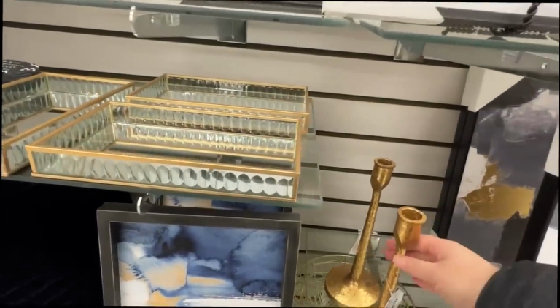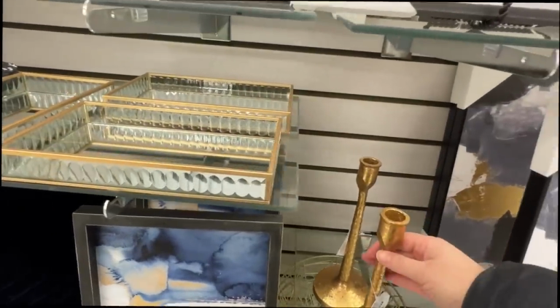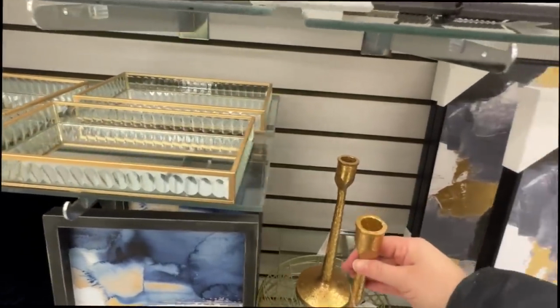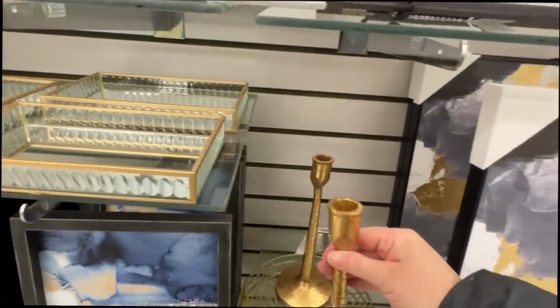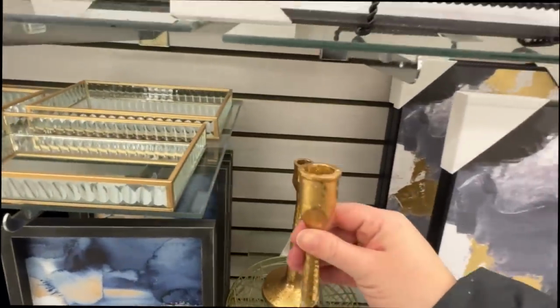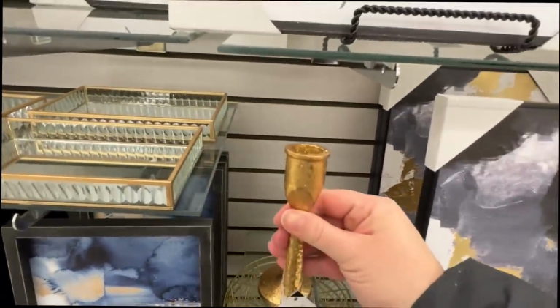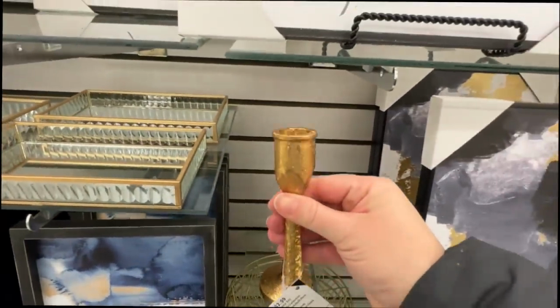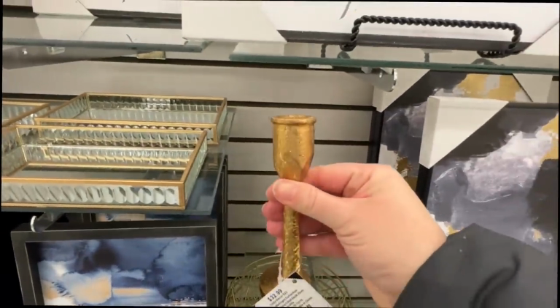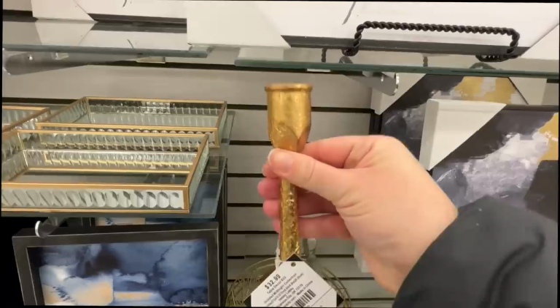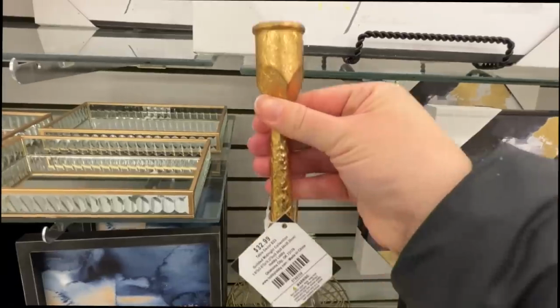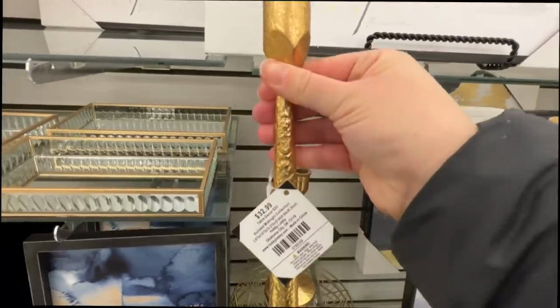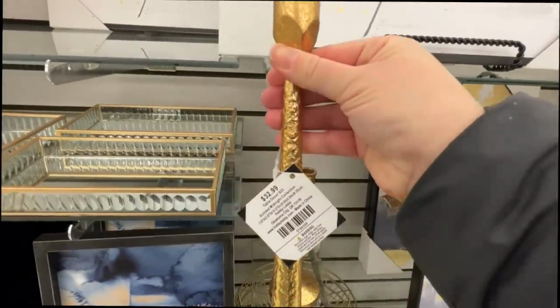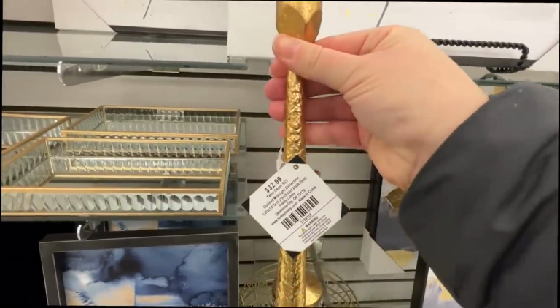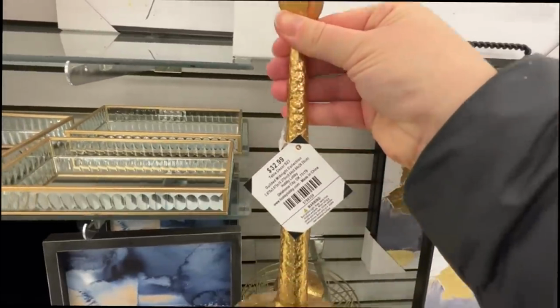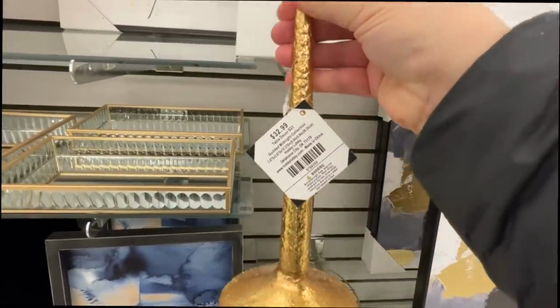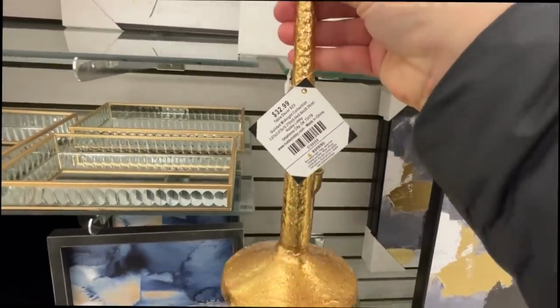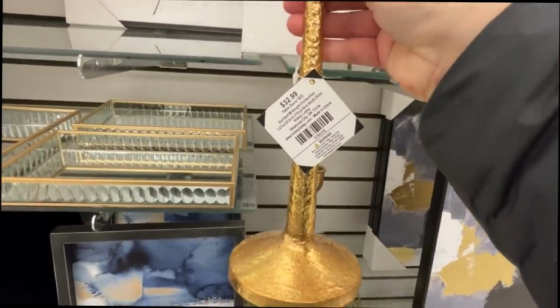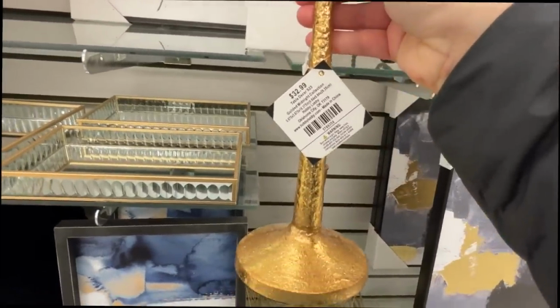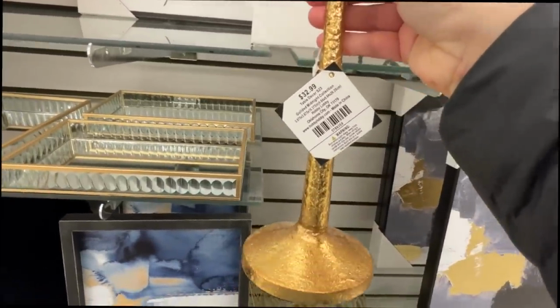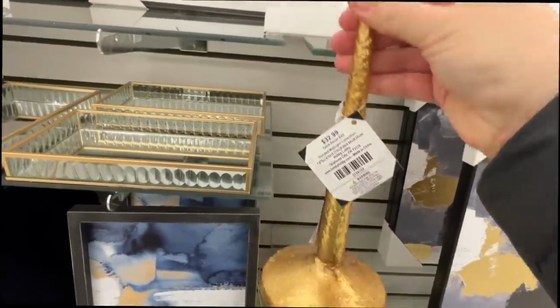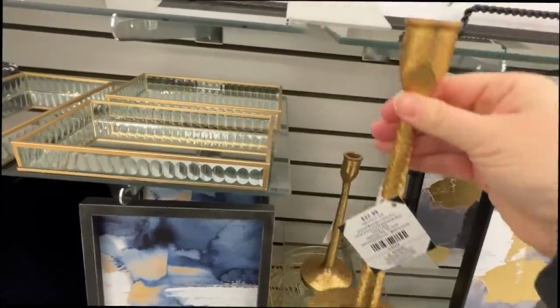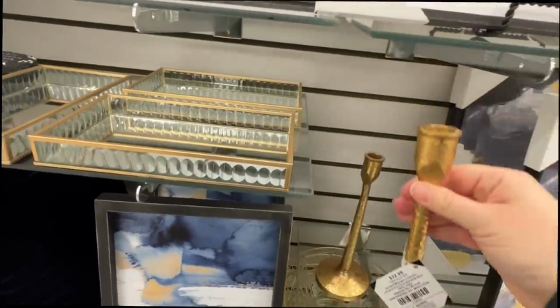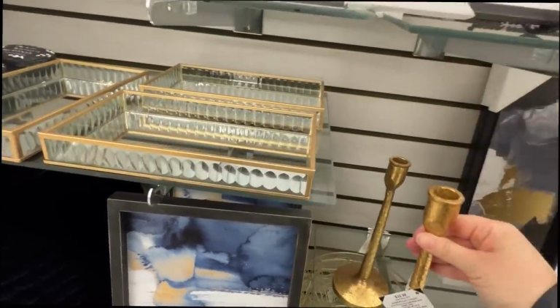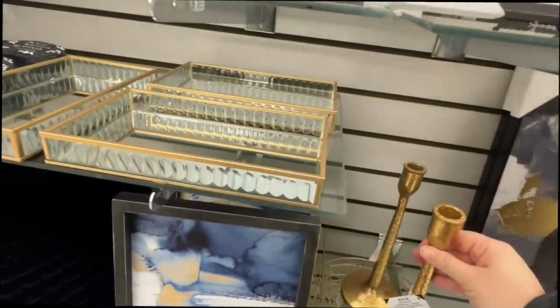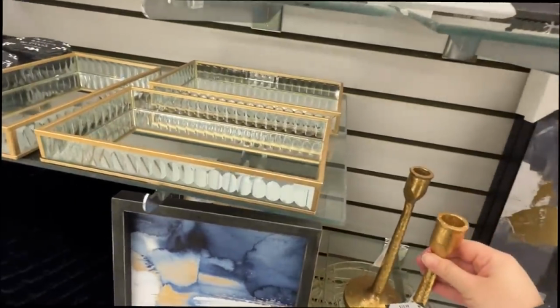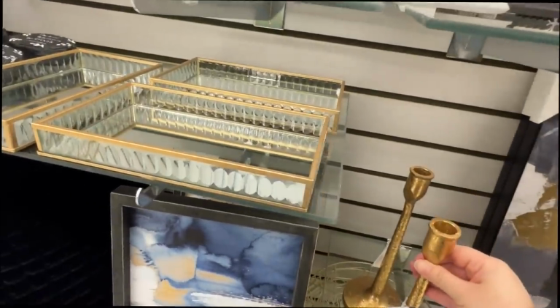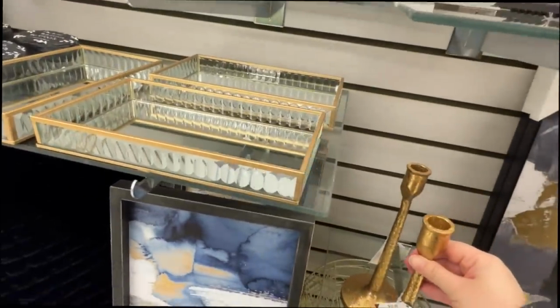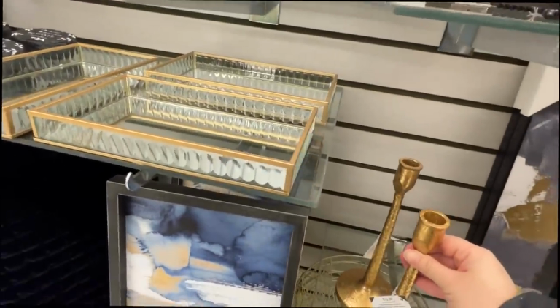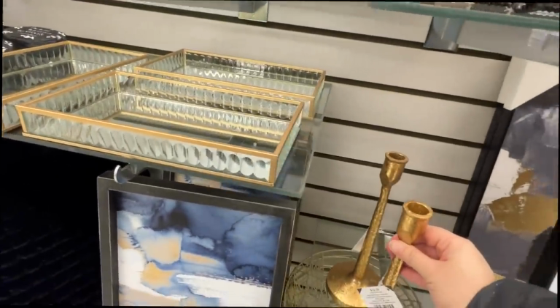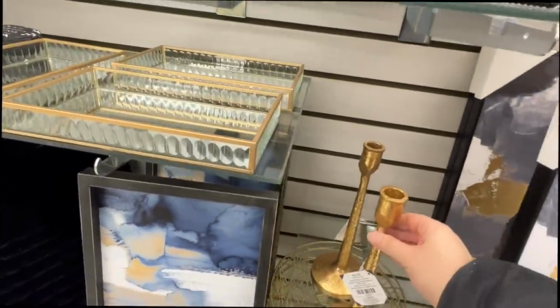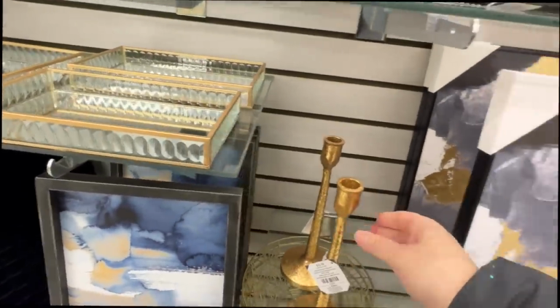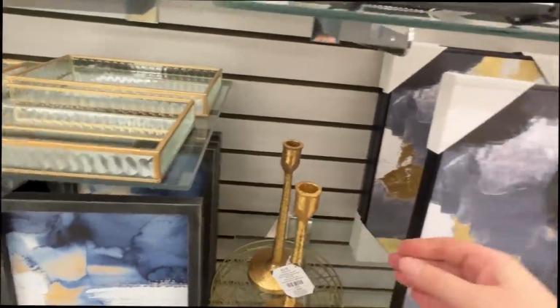They had a lot of candlesticks out. I feel like that style is very popular and we'll see some more soon.